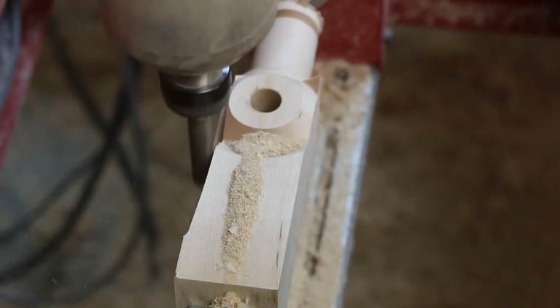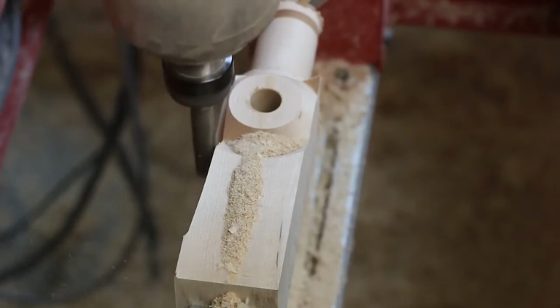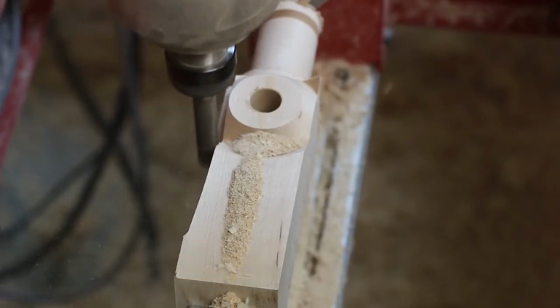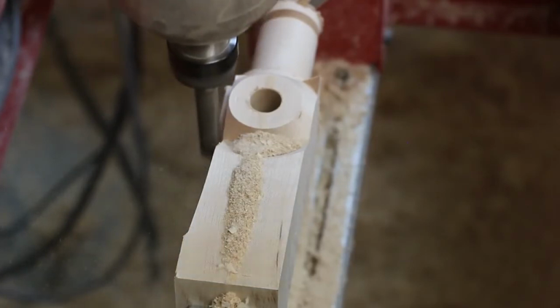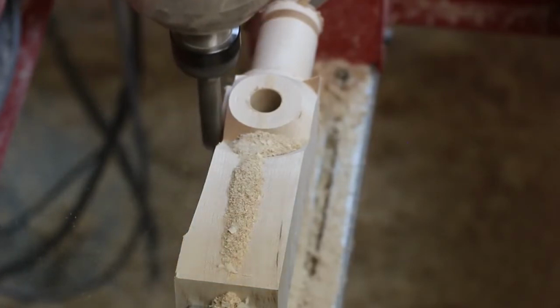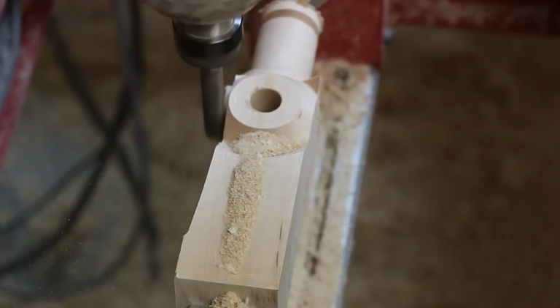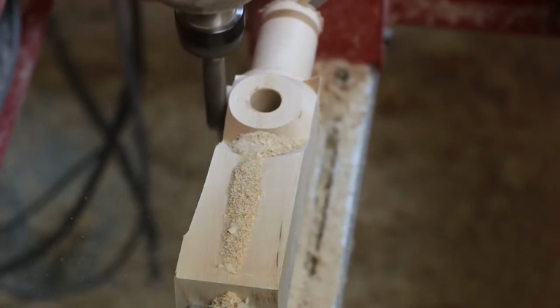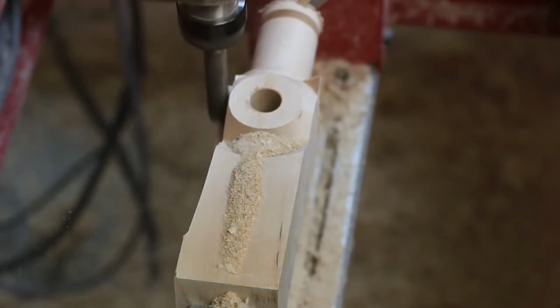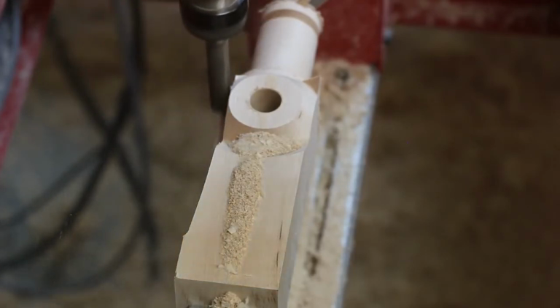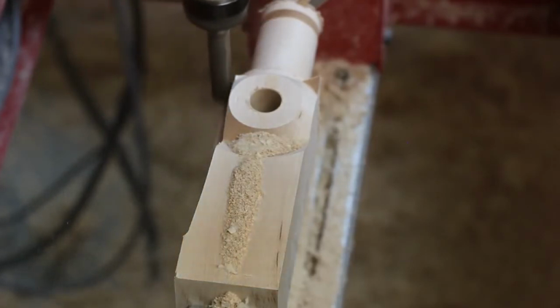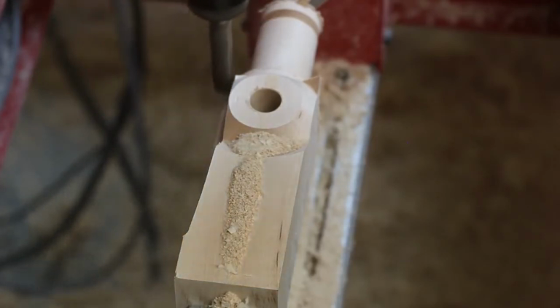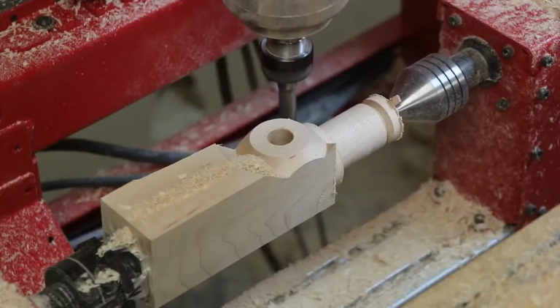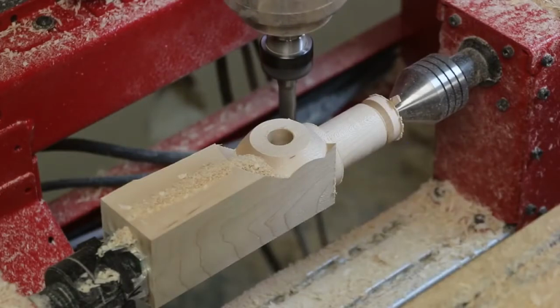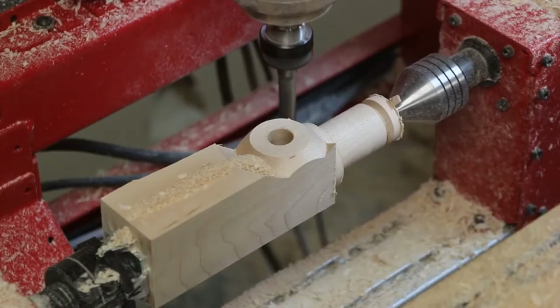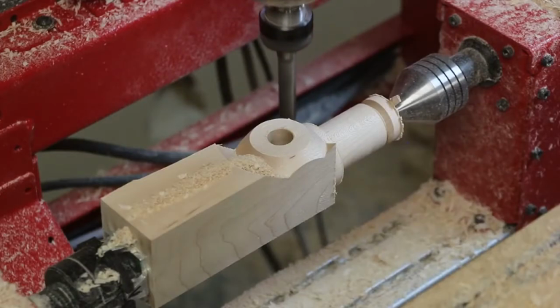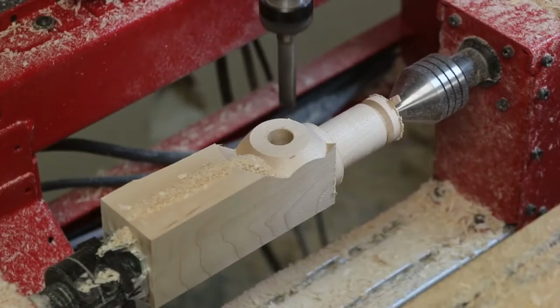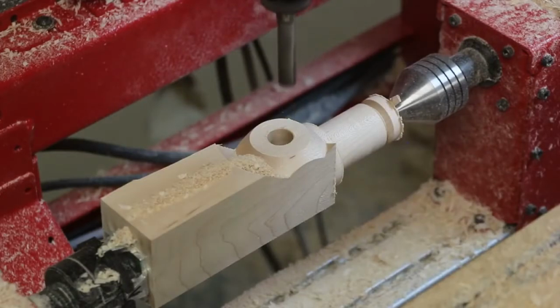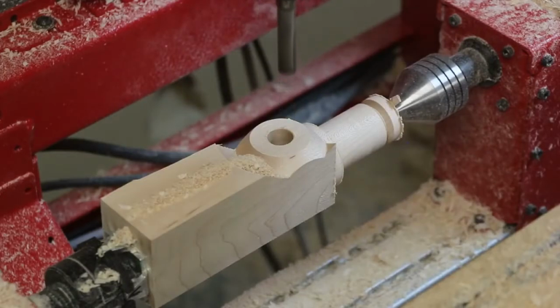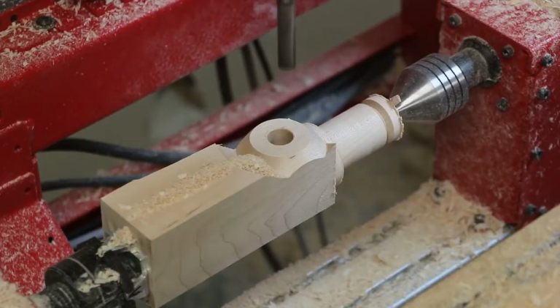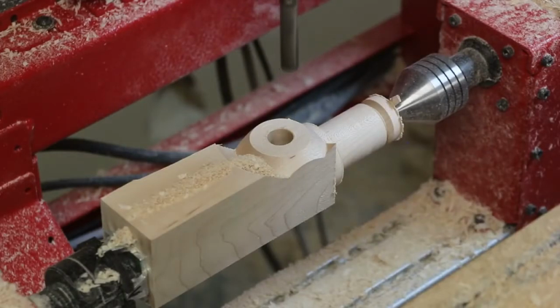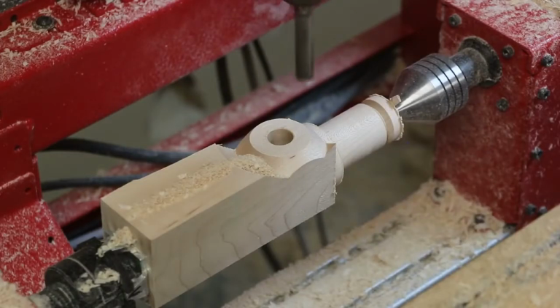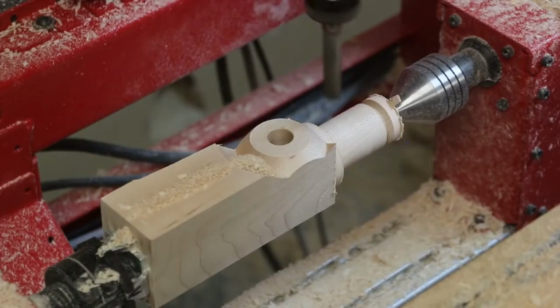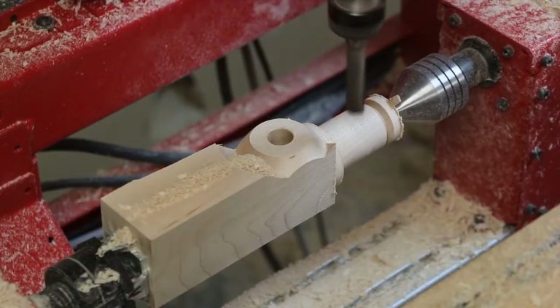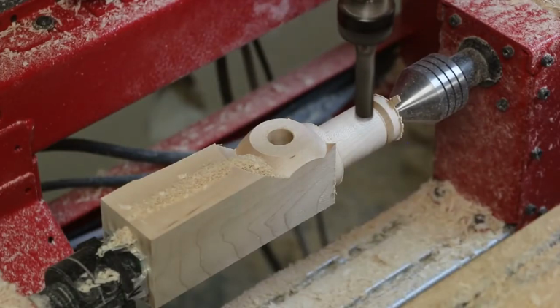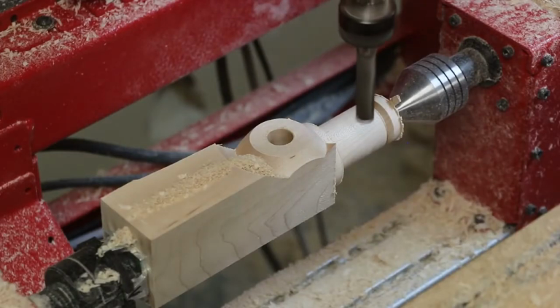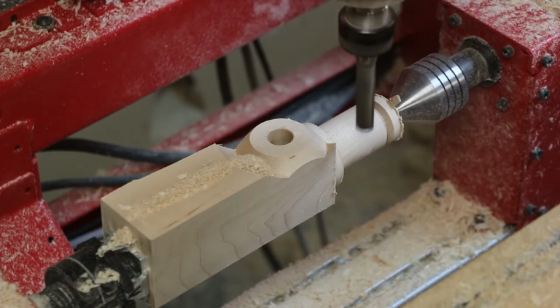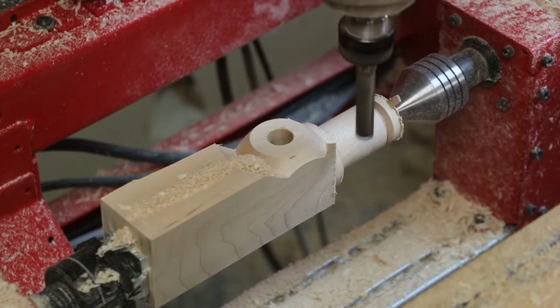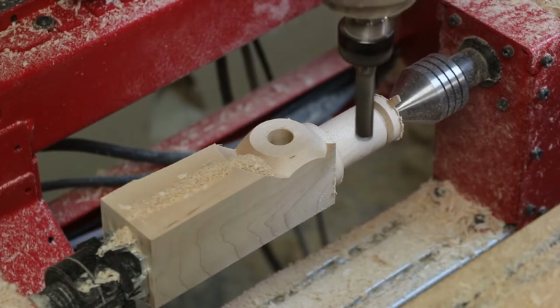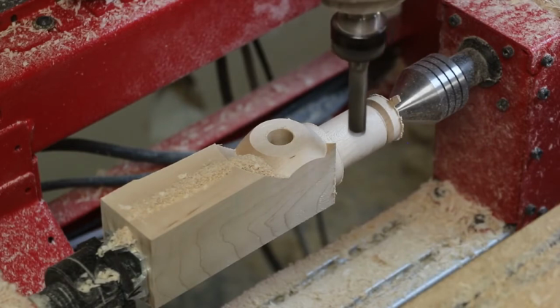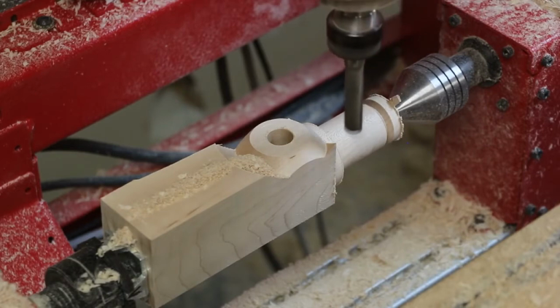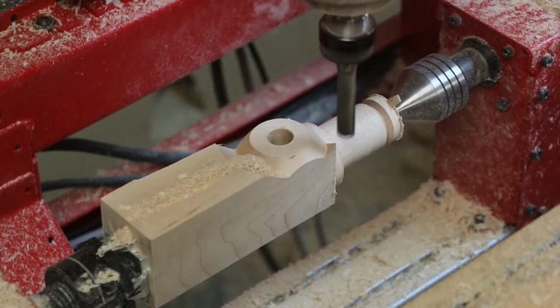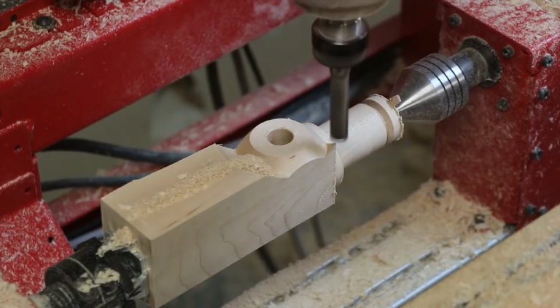The same cutter is used to contour the edges of the hammerhead and then machine the eight-sided neck of the hammer.